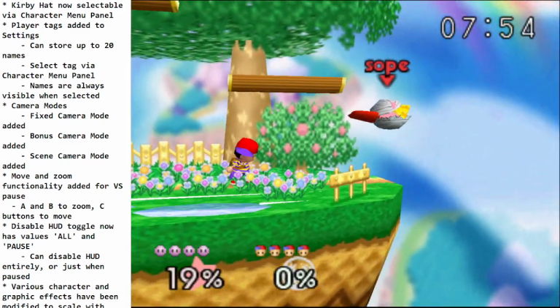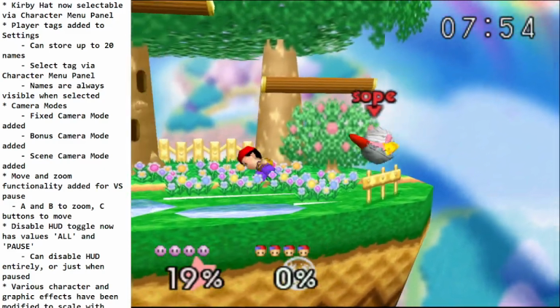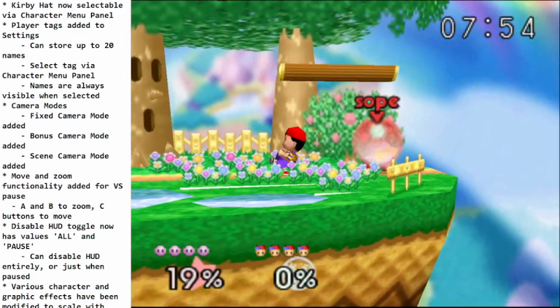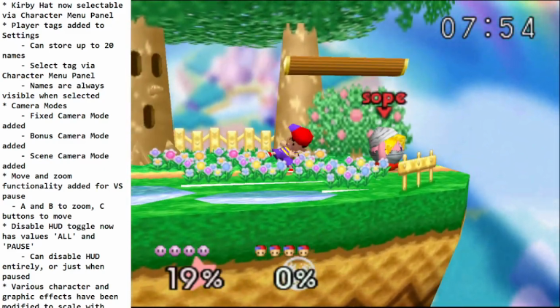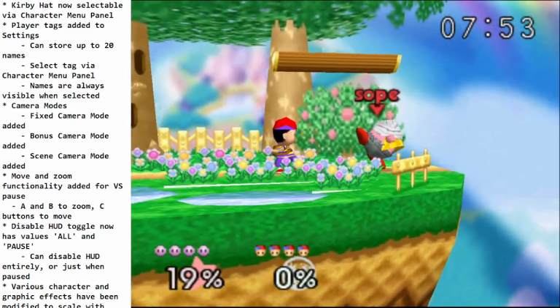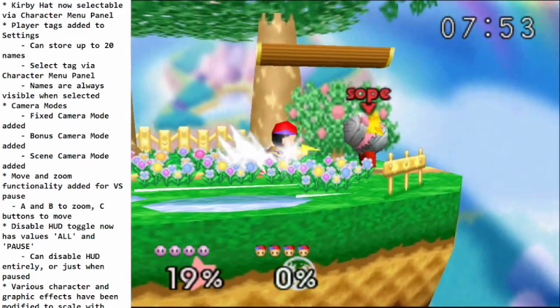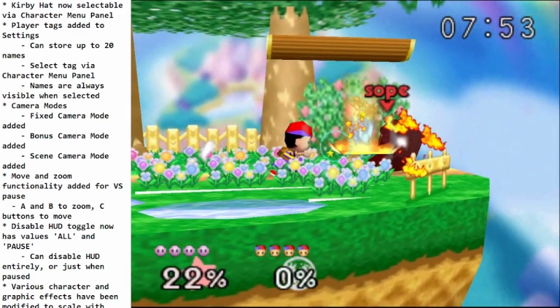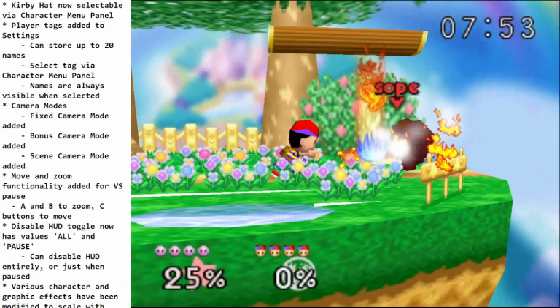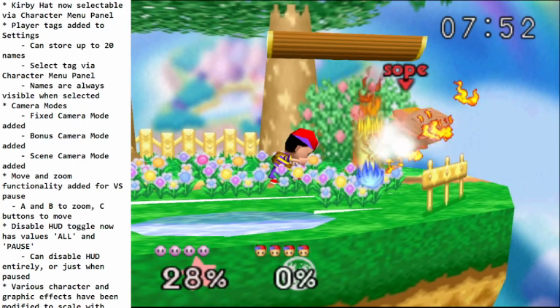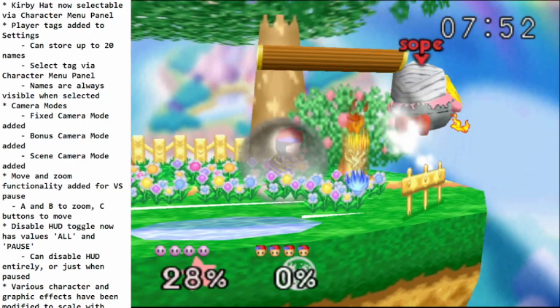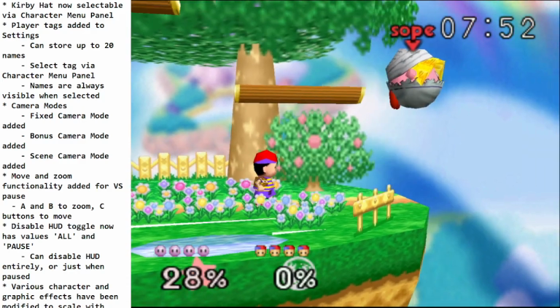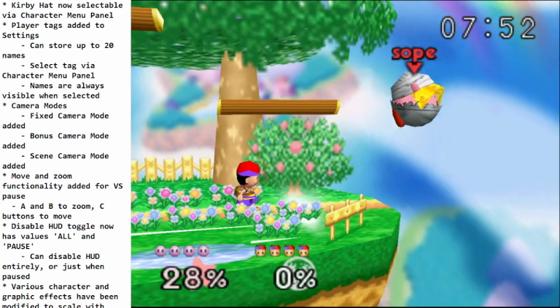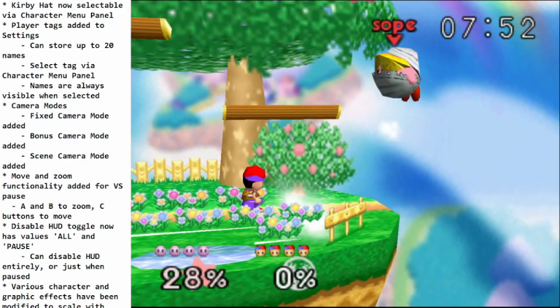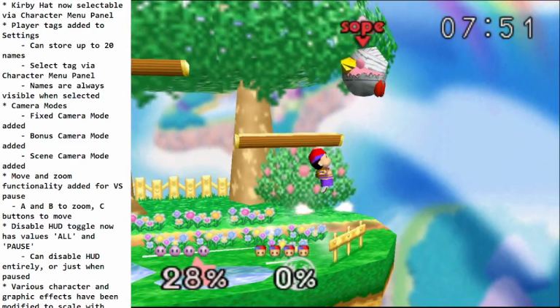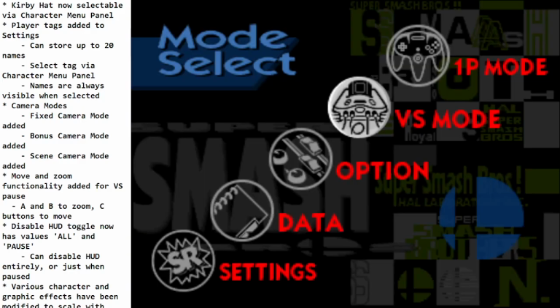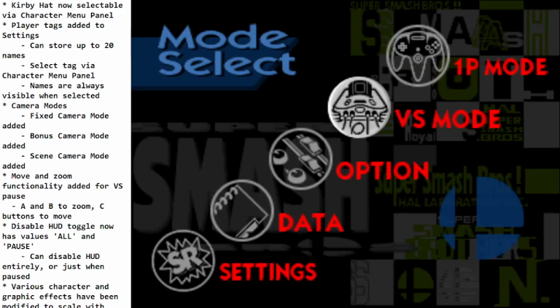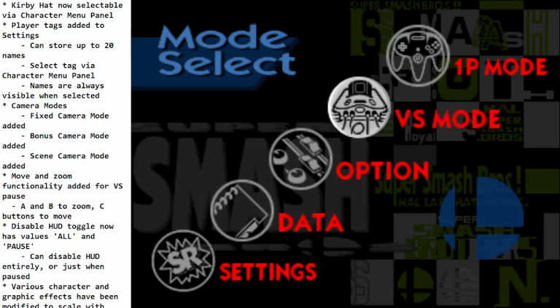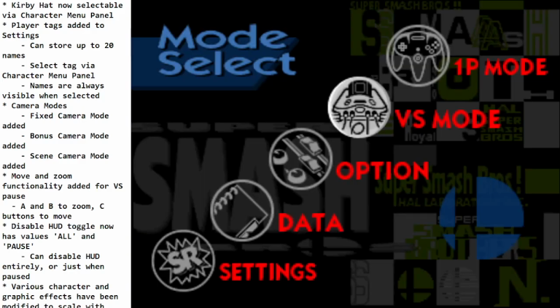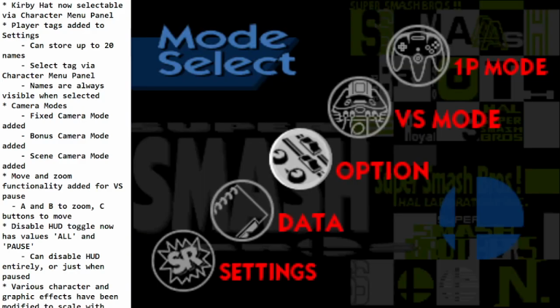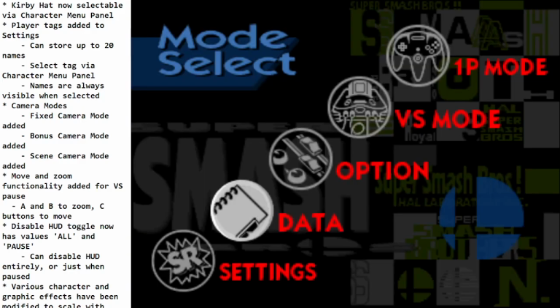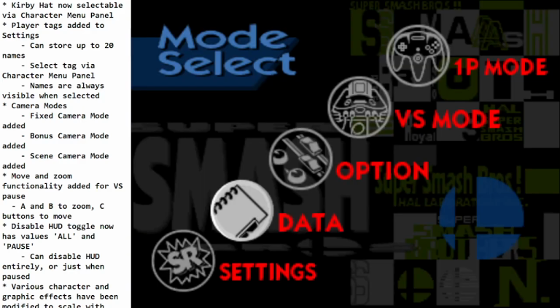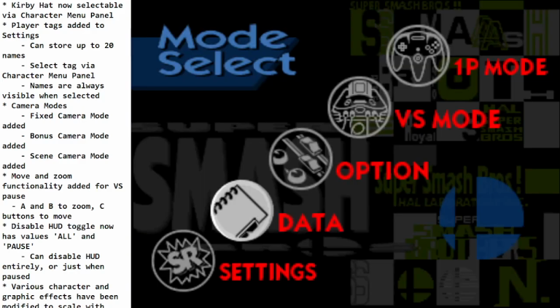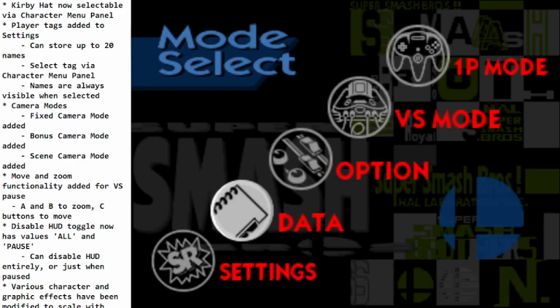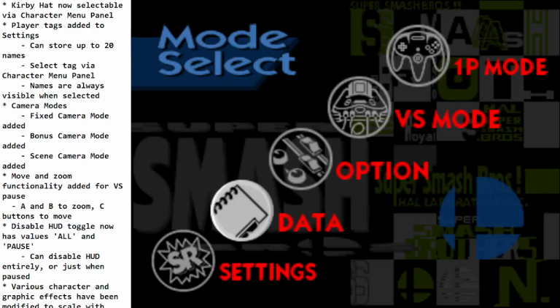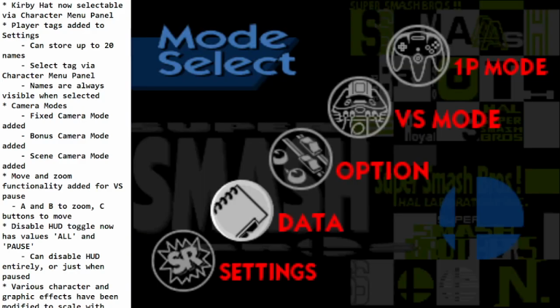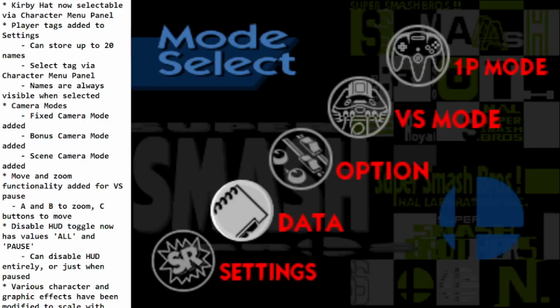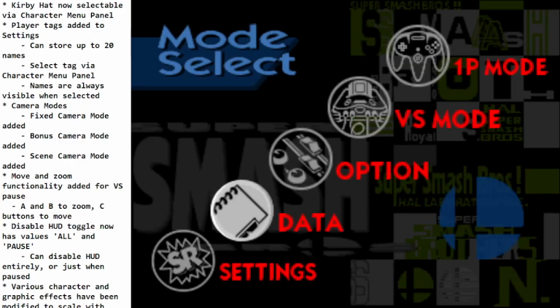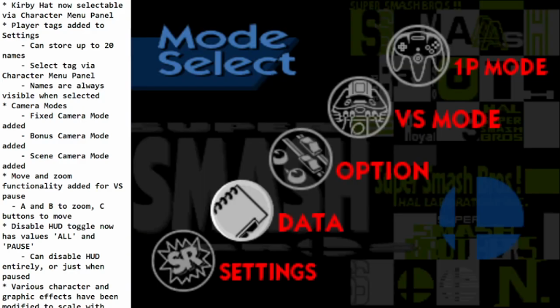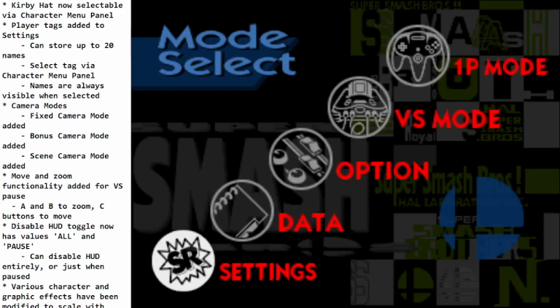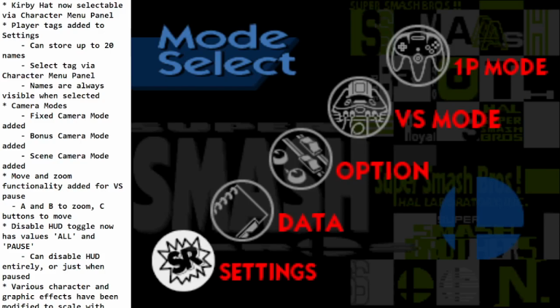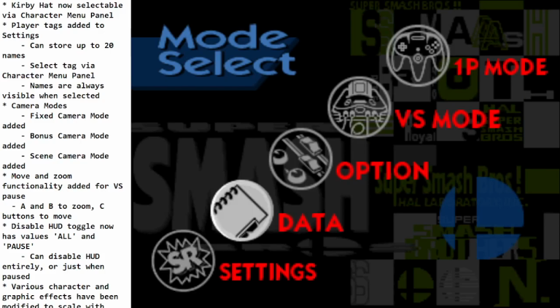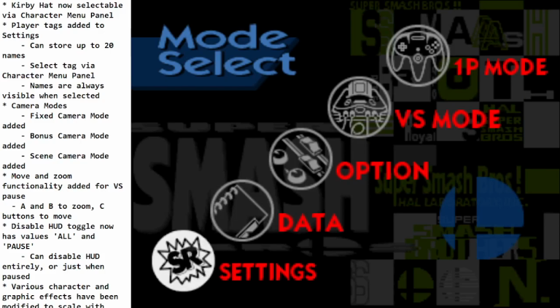Go into any mode you want, or pull up the character select panel — there you go, right on page one you can pick your tag. This tag will display the entire time your character is displayed and even during results. Pretty cool — a lot of people wanted this for a long time, and it could be especially useful in teams.